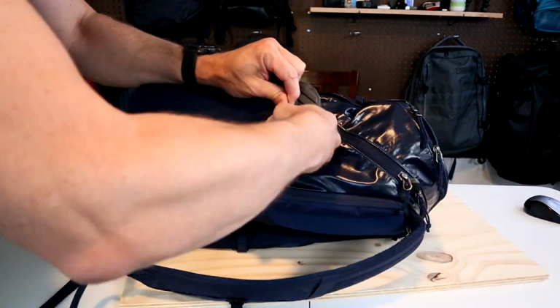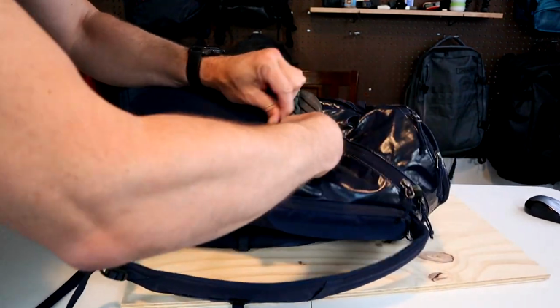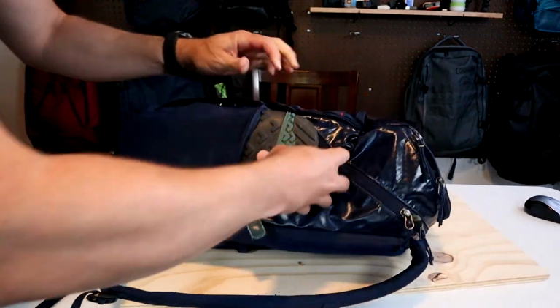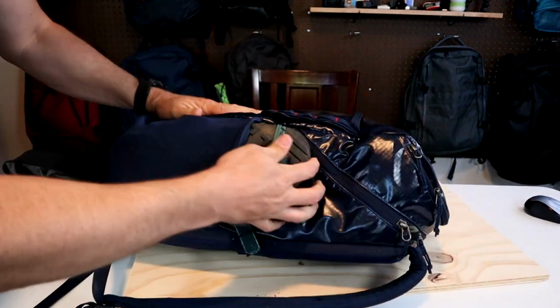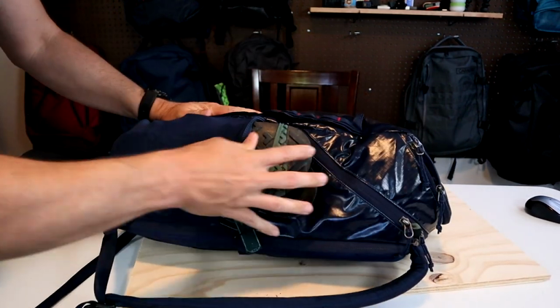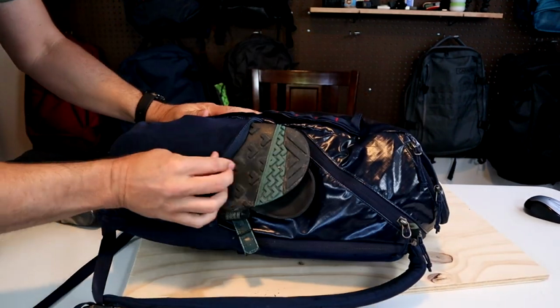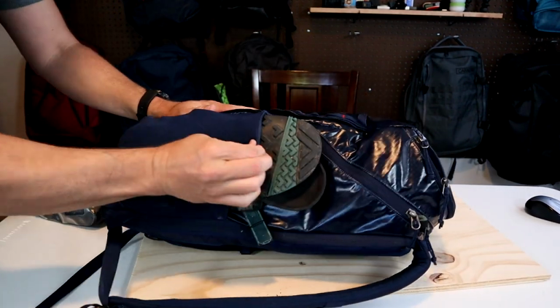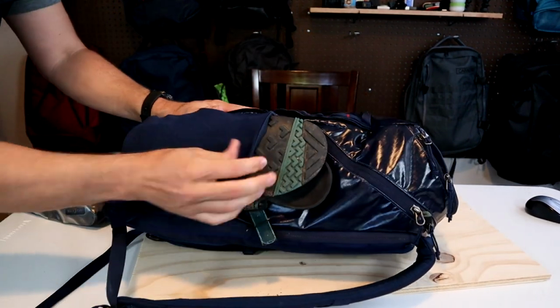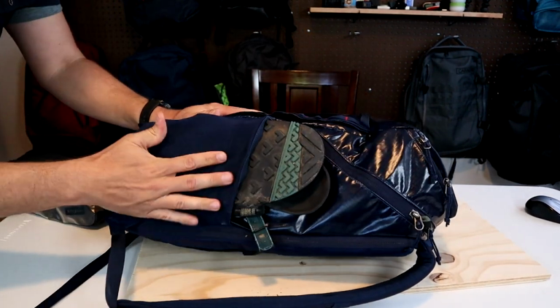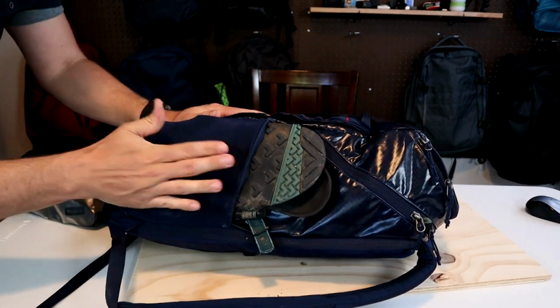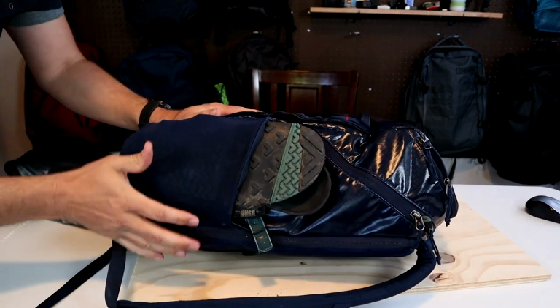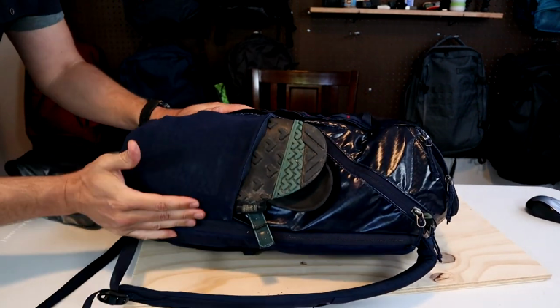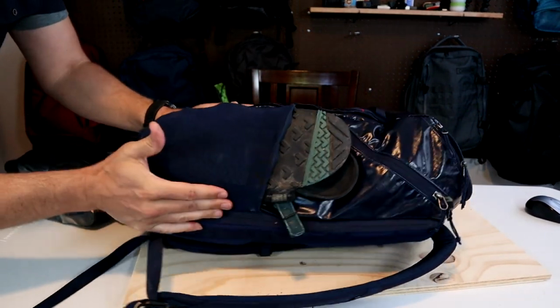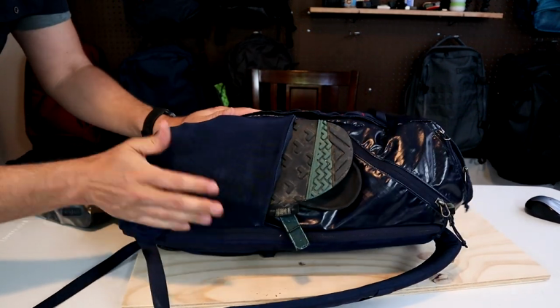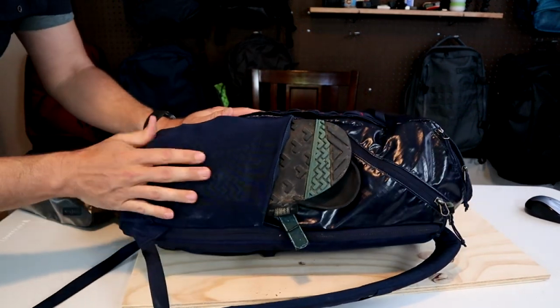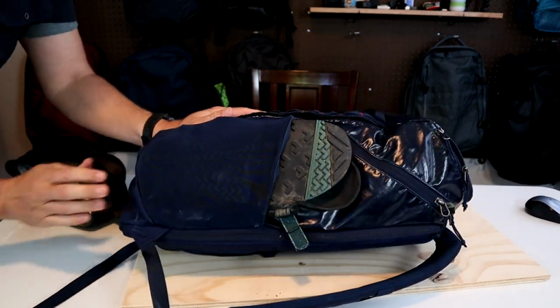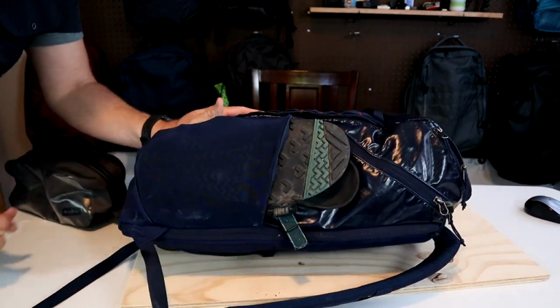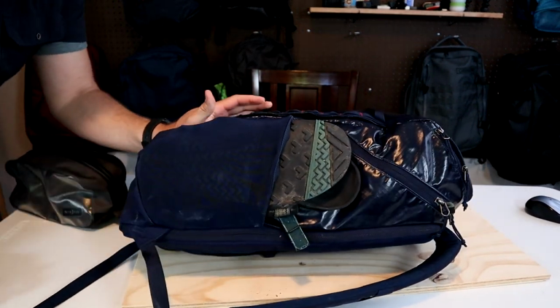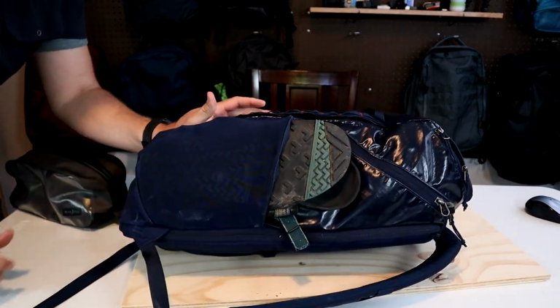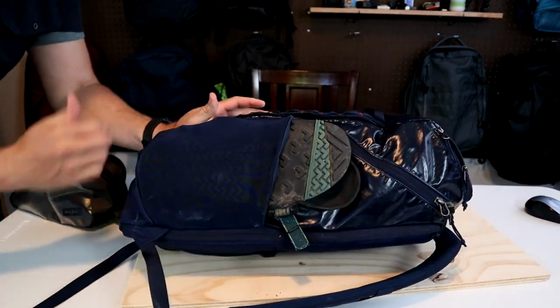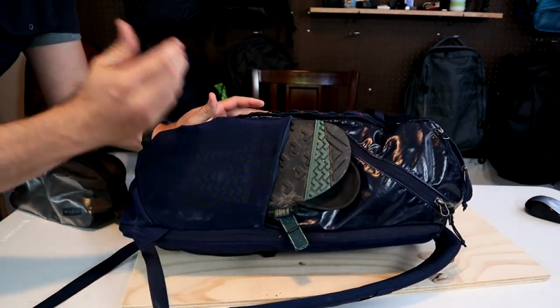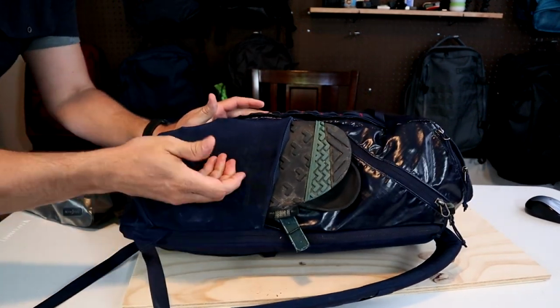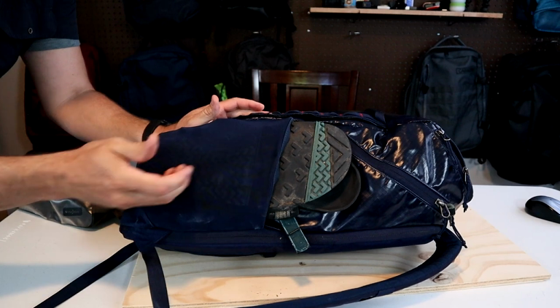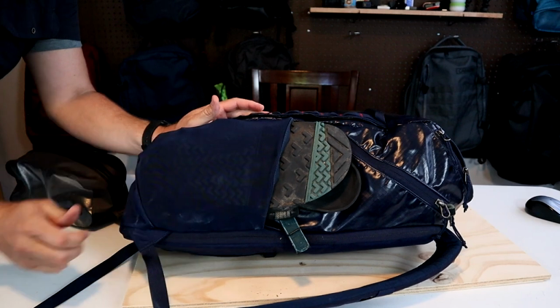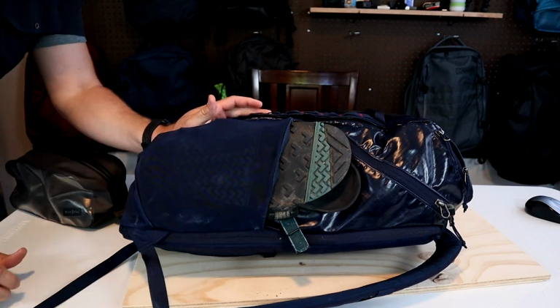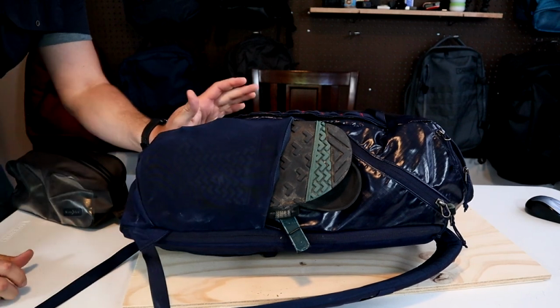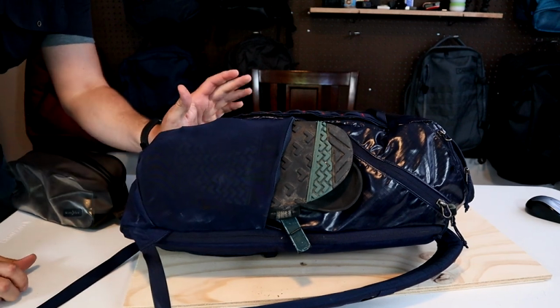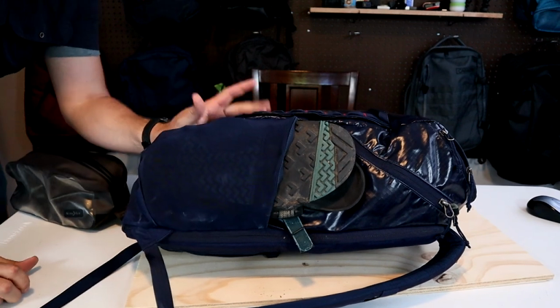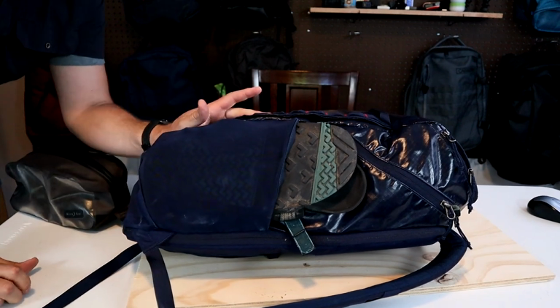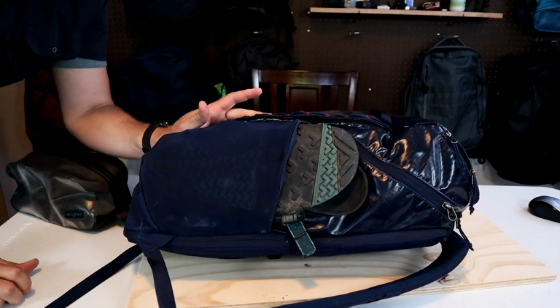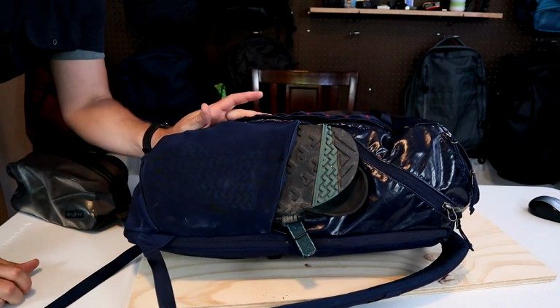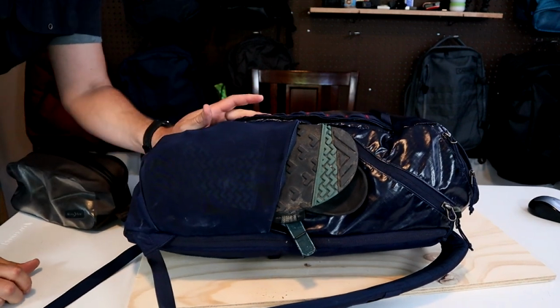You can easily stuff something like a pair of sandals in here, or anything else you want to store on the outside of the bag.